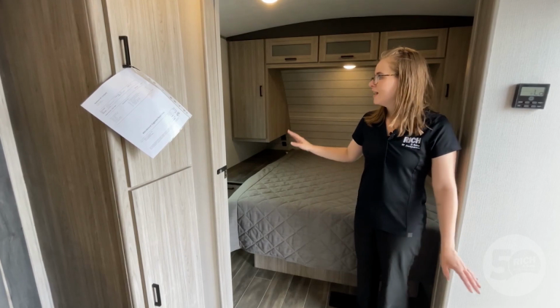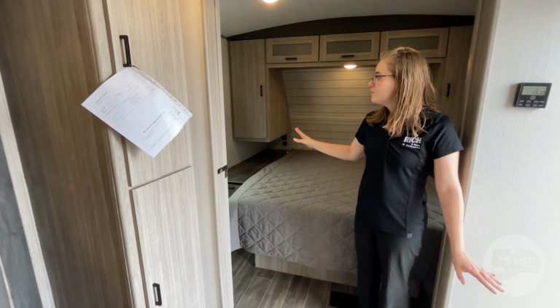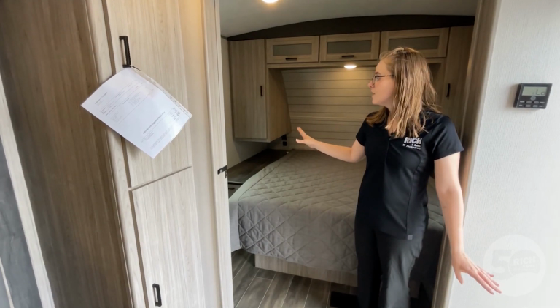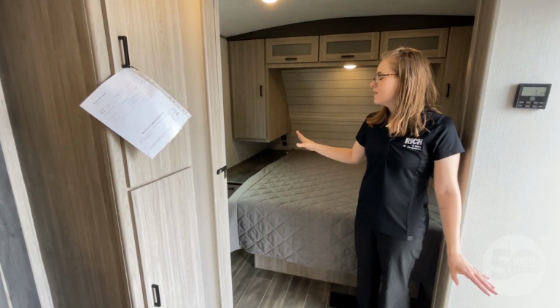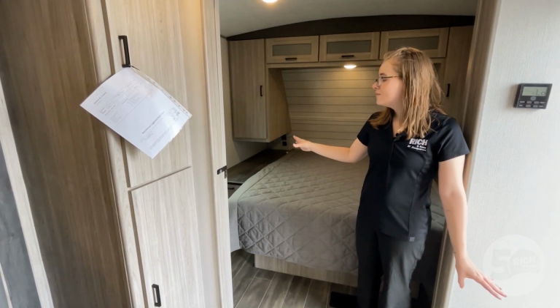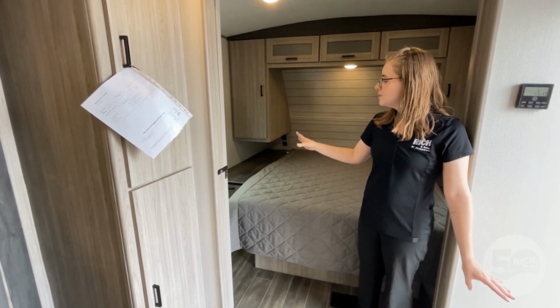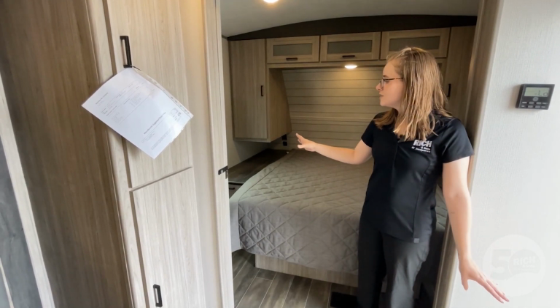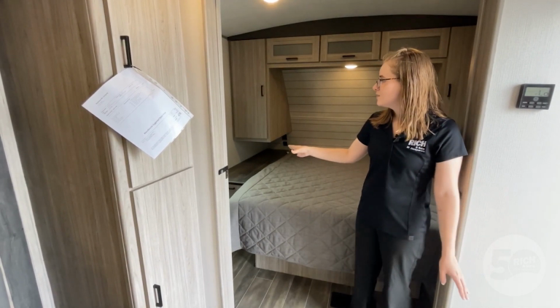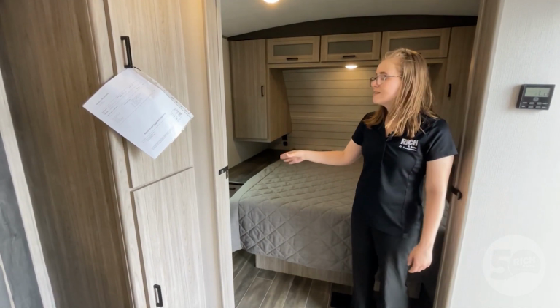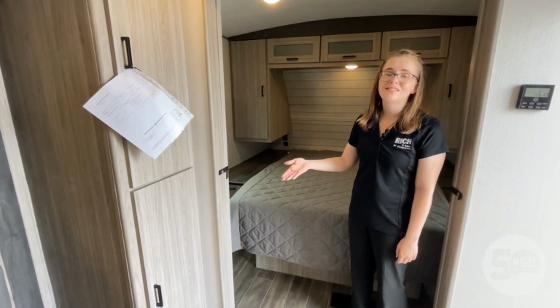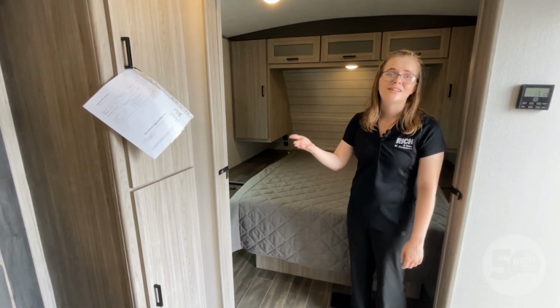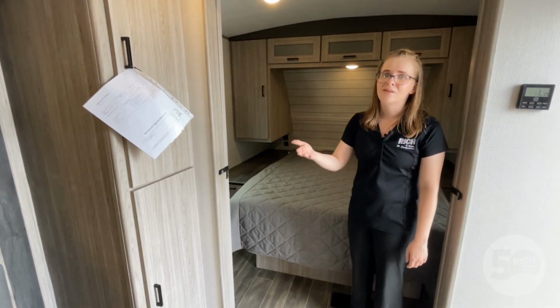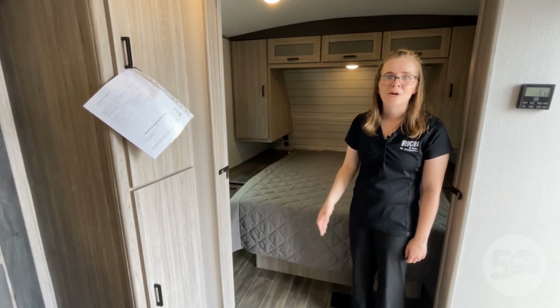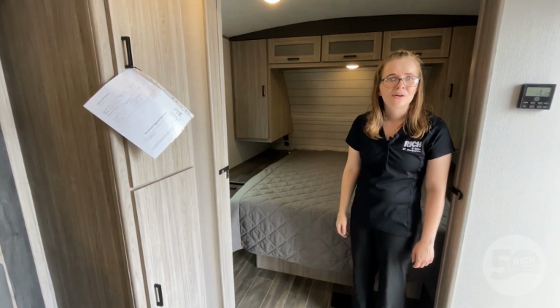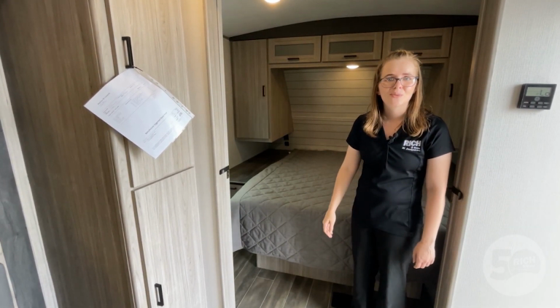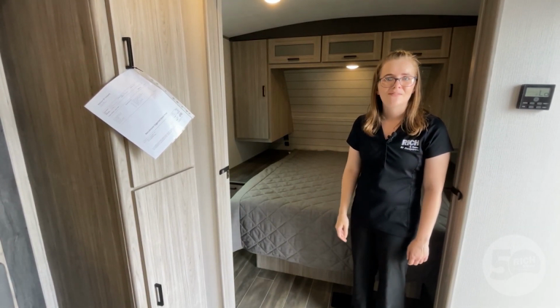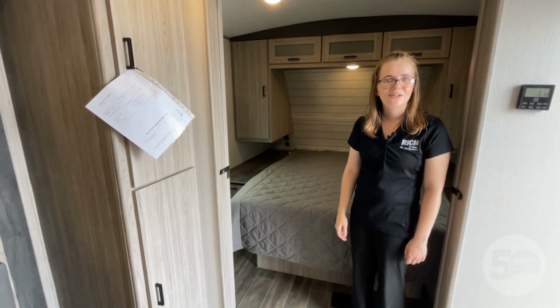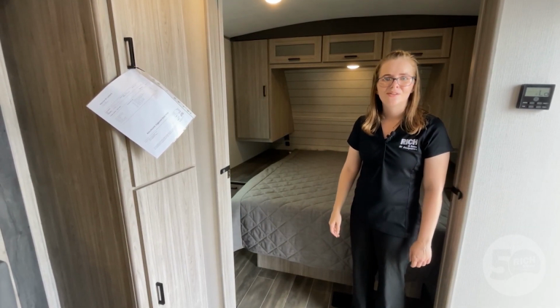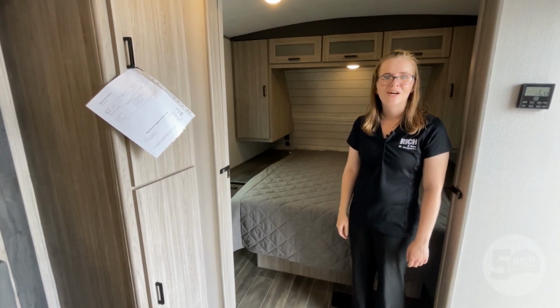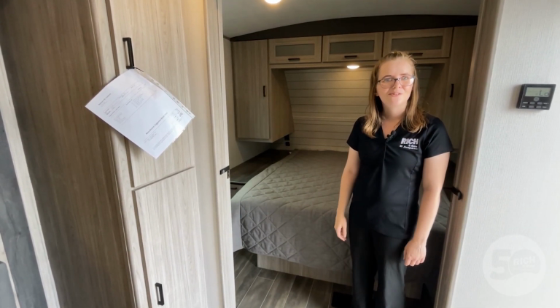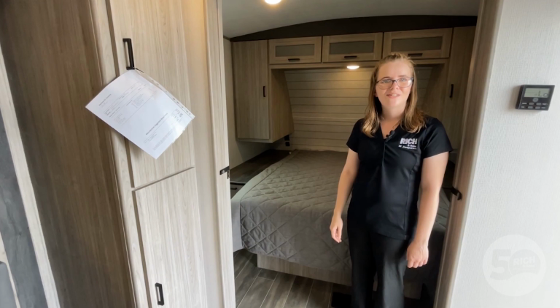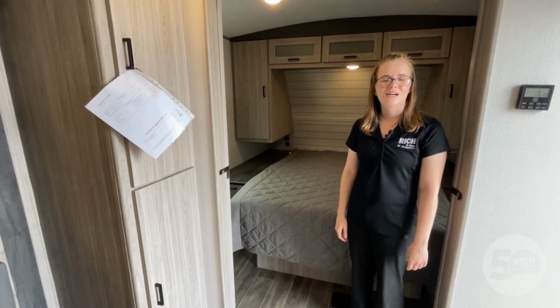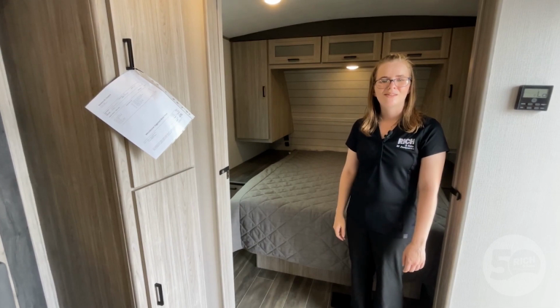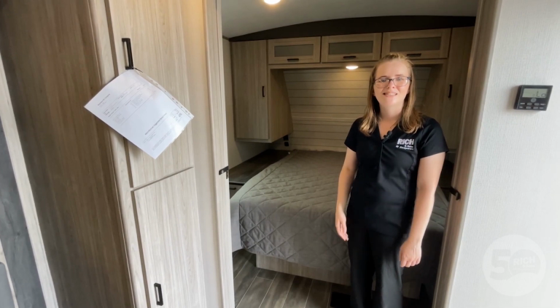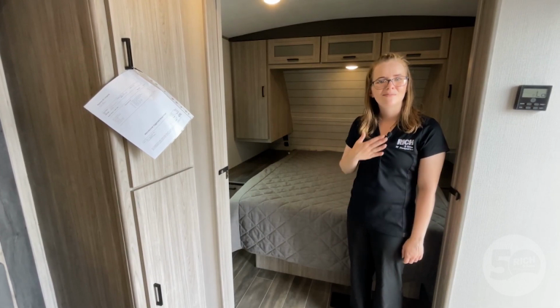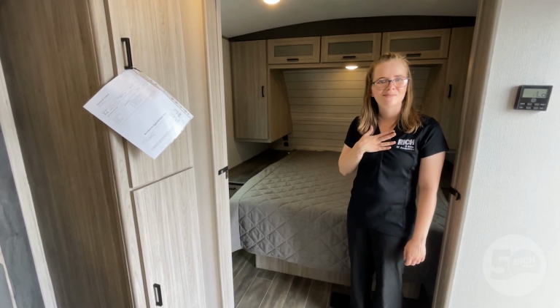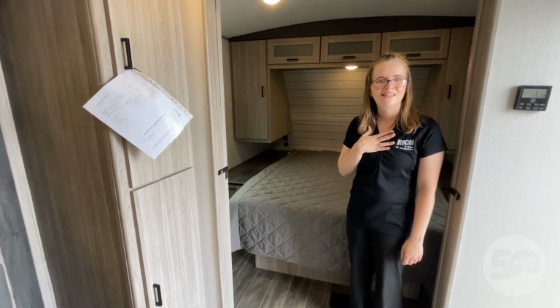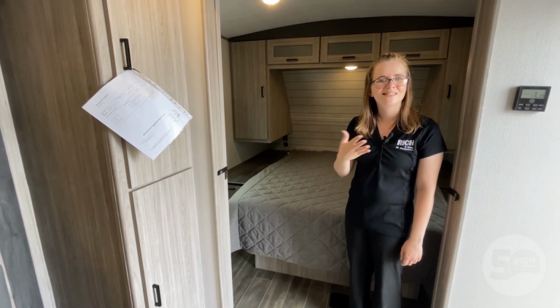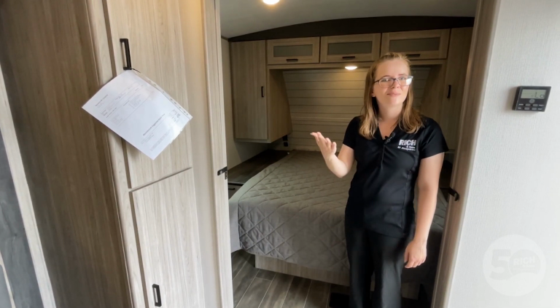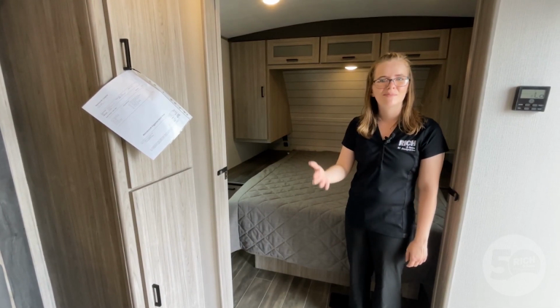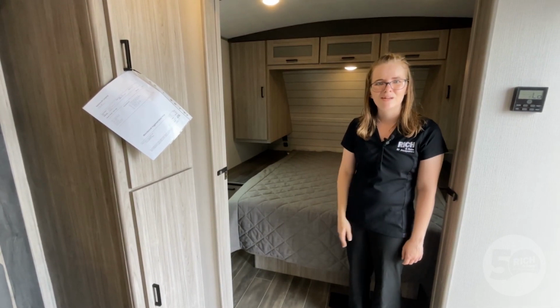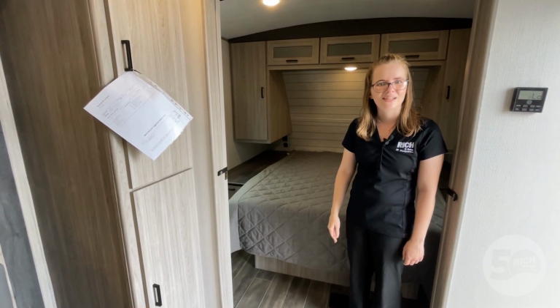If you have any interest in looking at this or any other bunk models we have out here on the lot, feel free to stop out and see me. My name's Allison — I'll be happy to help you.